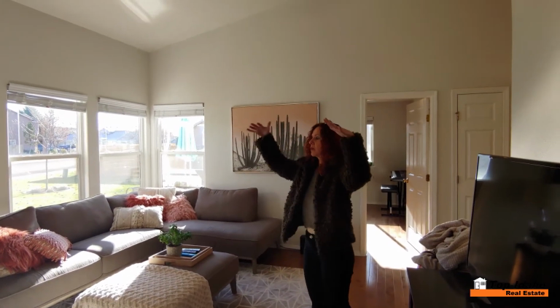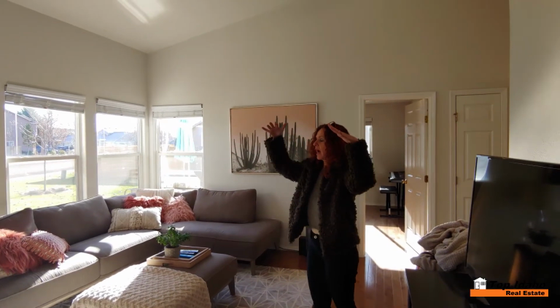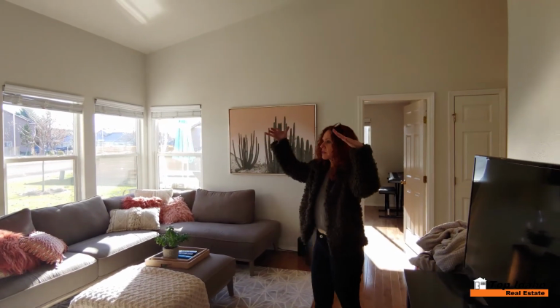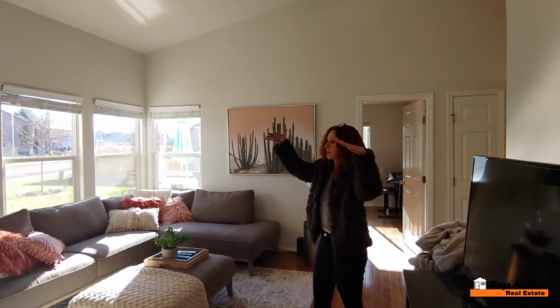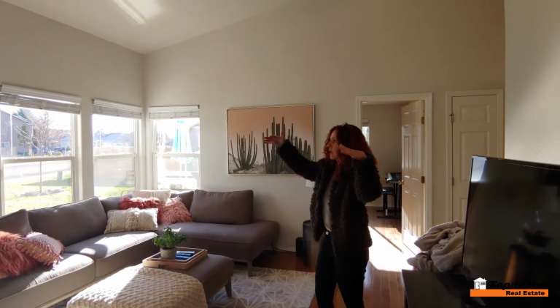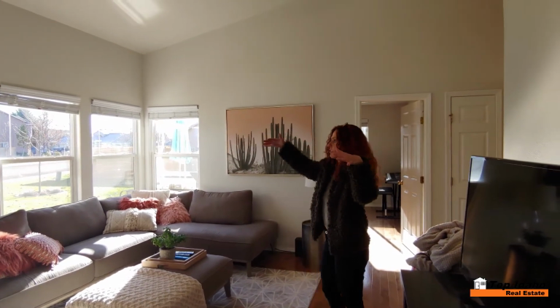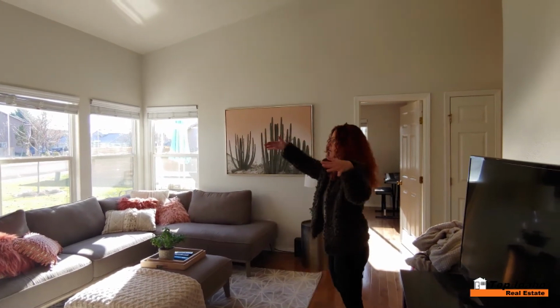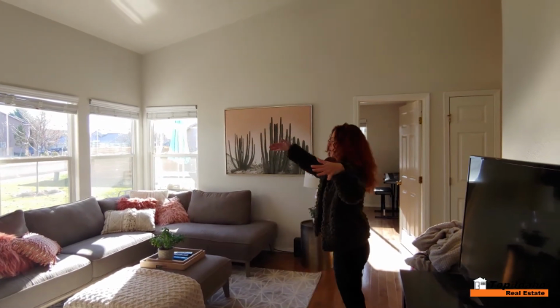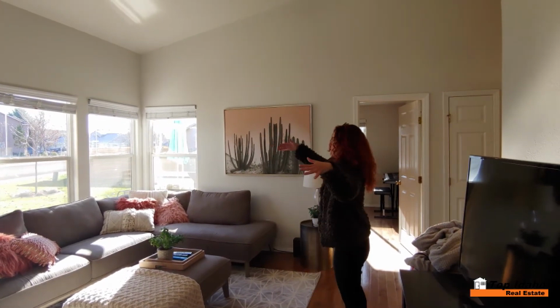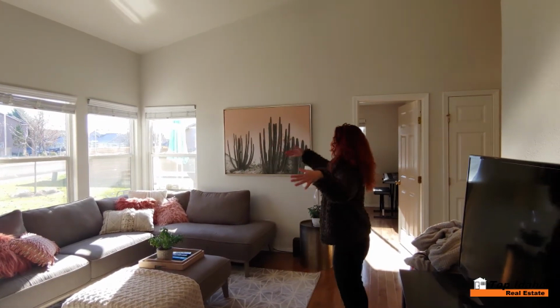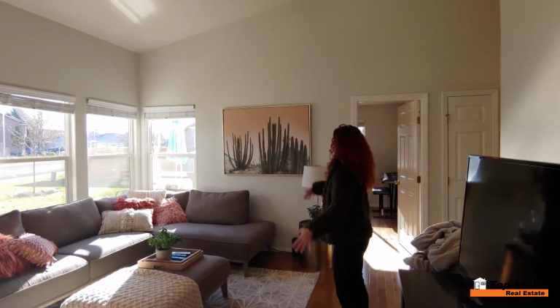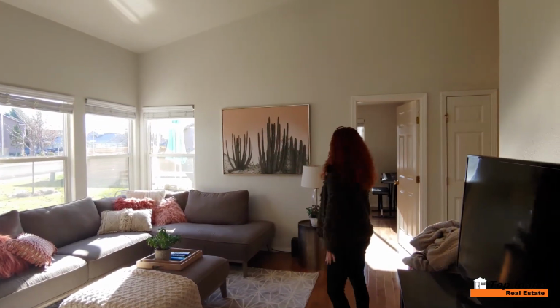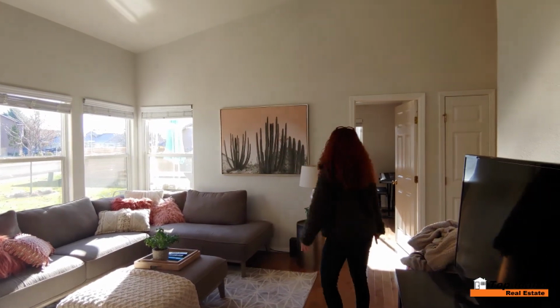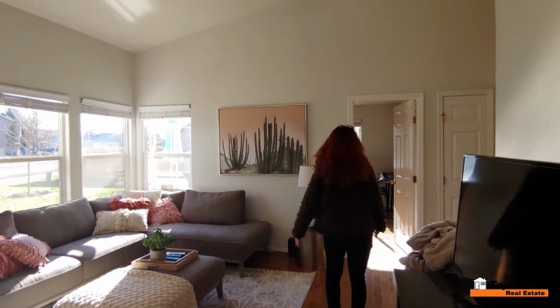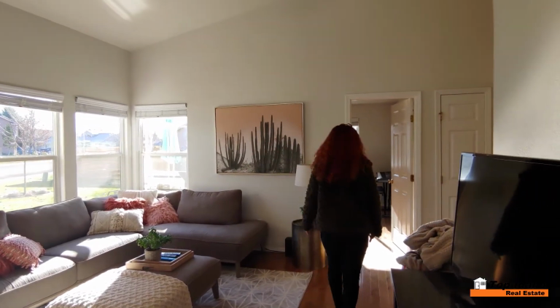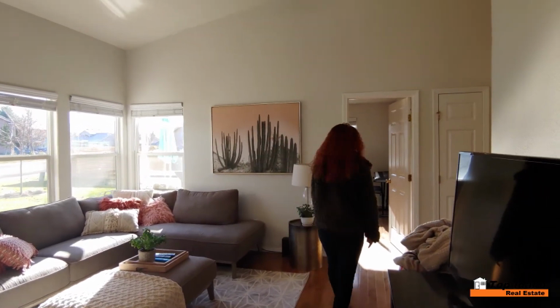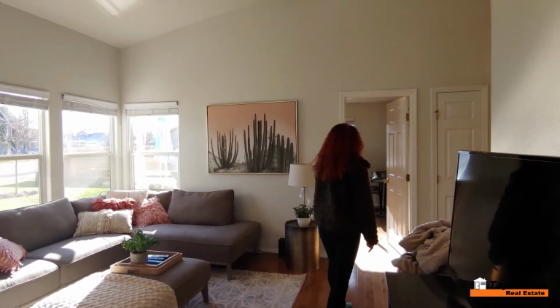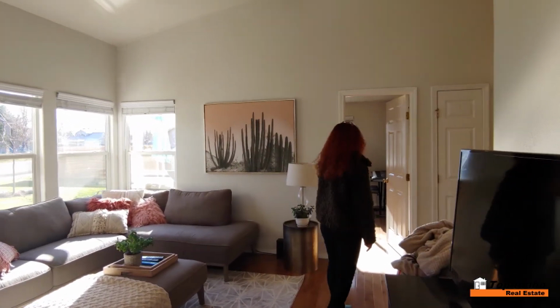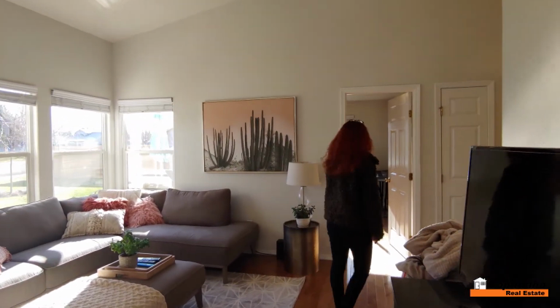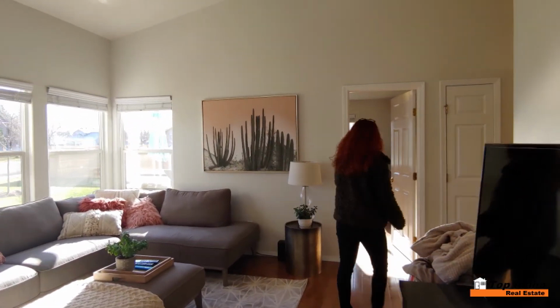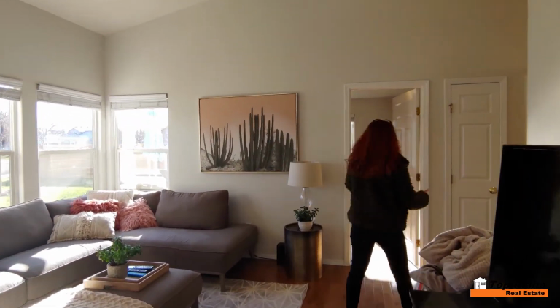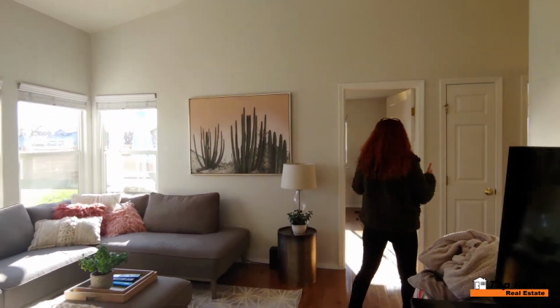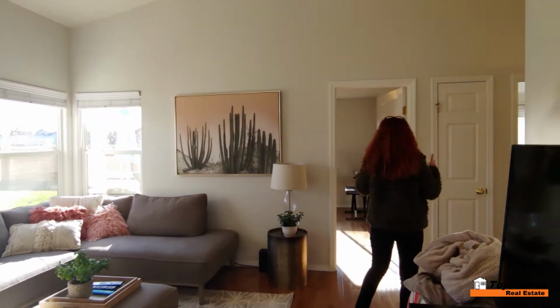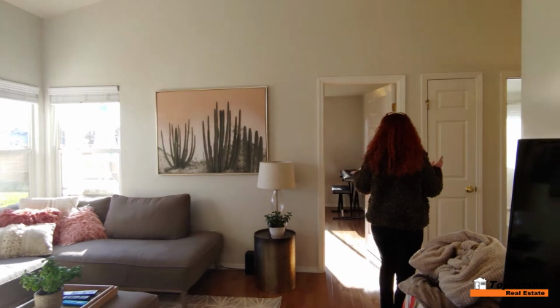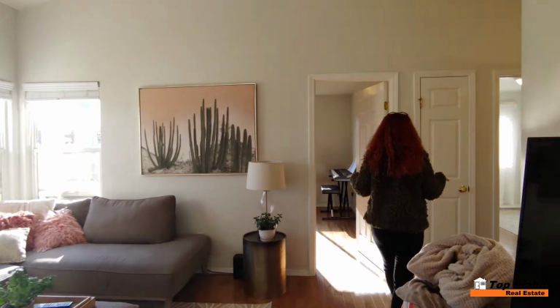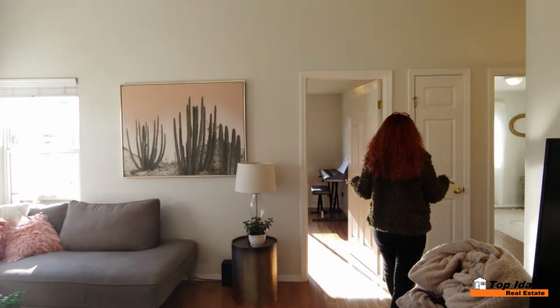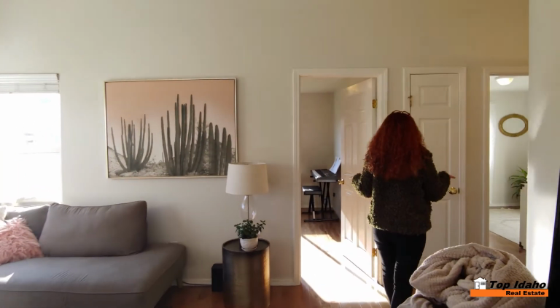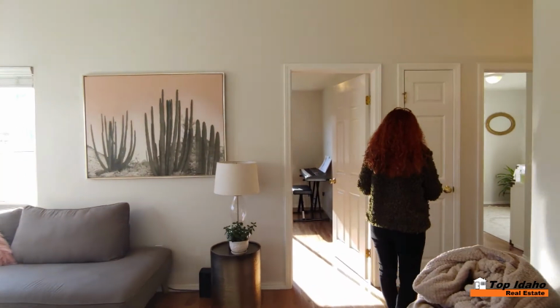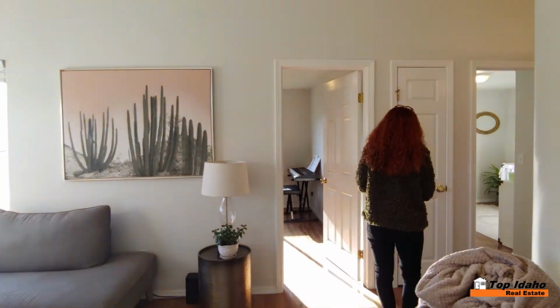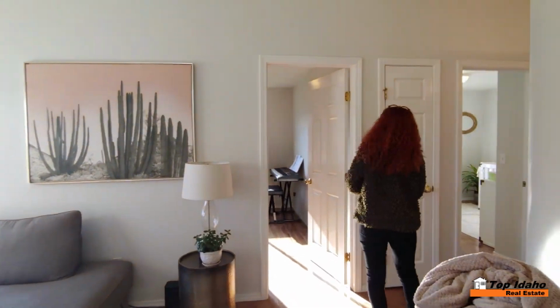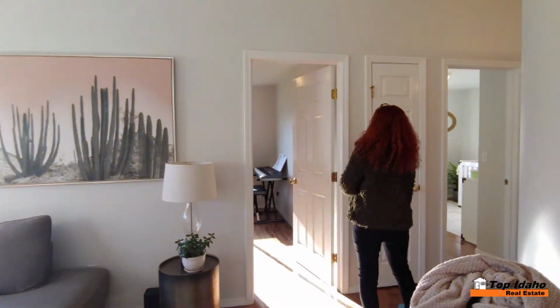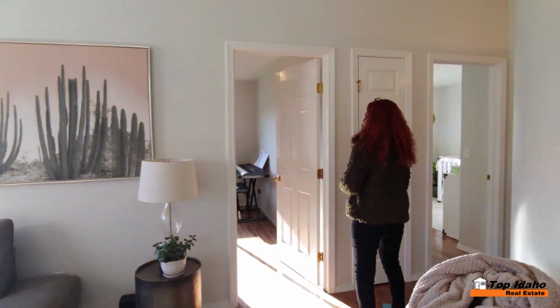Check out all these windows — this place is just so light and bright. The vaulted ceilings make the house look even more spacious. And then we have the second and third bedrooms here.